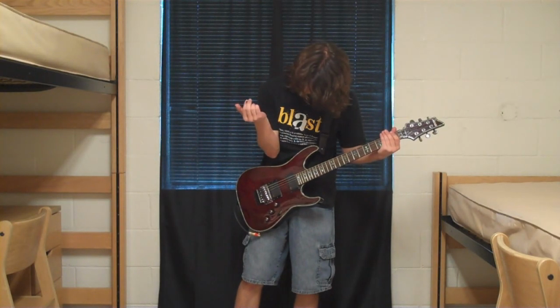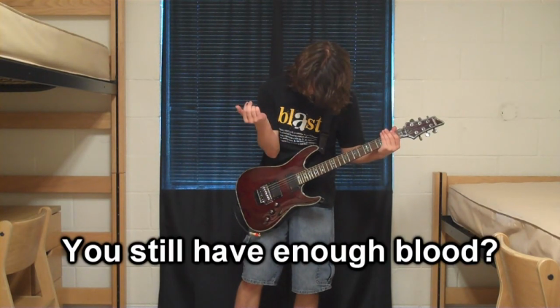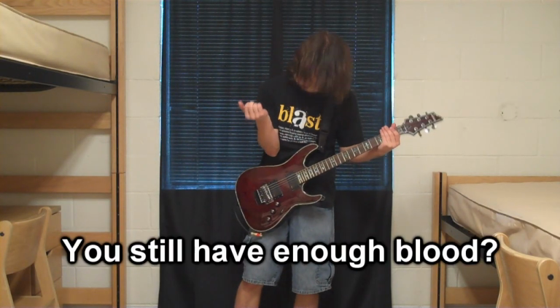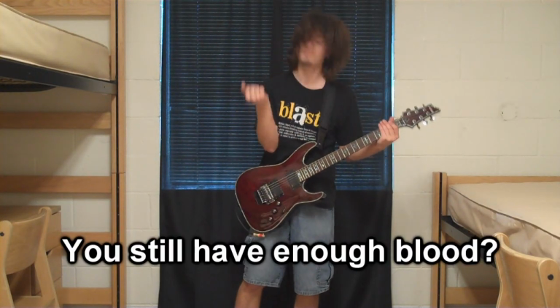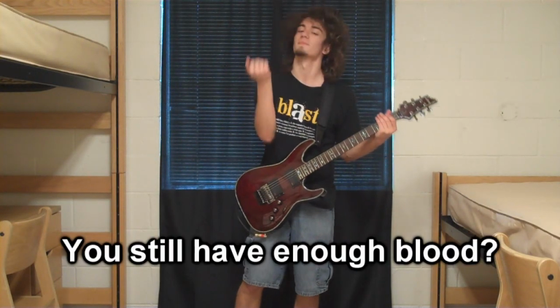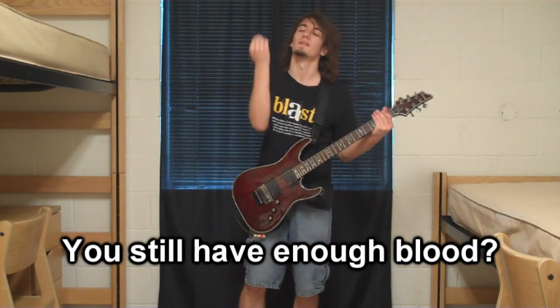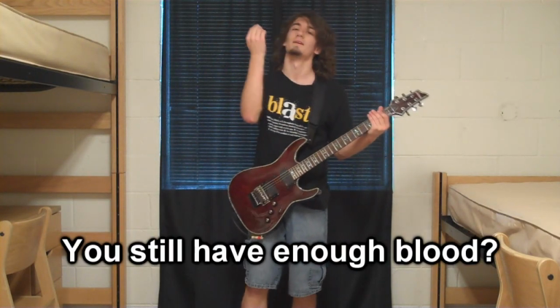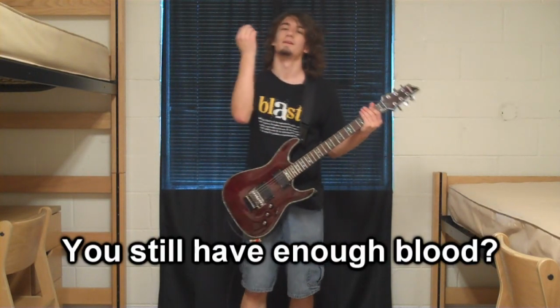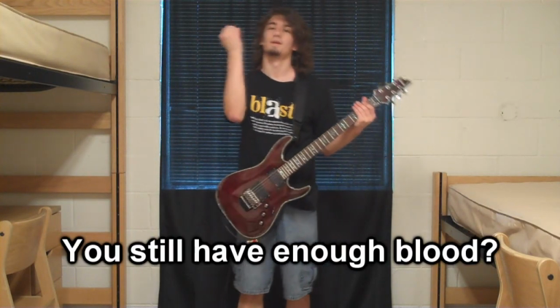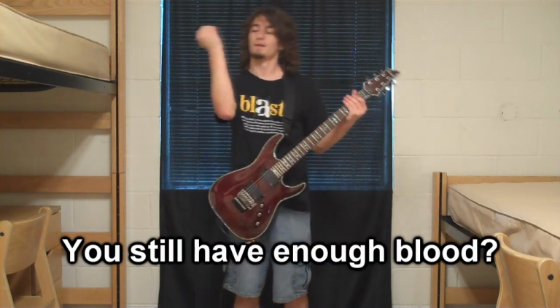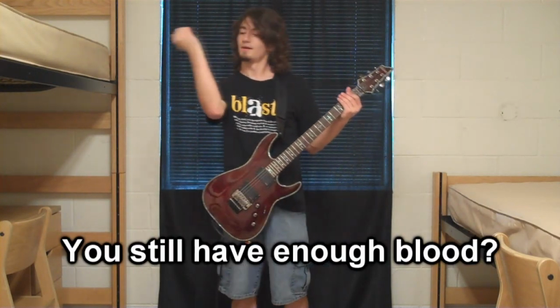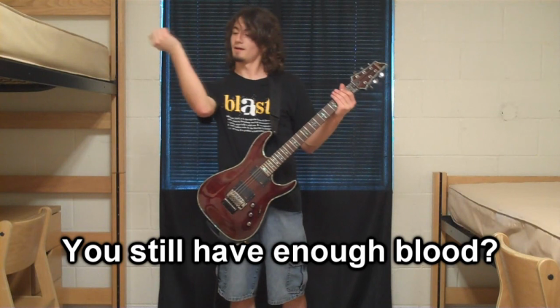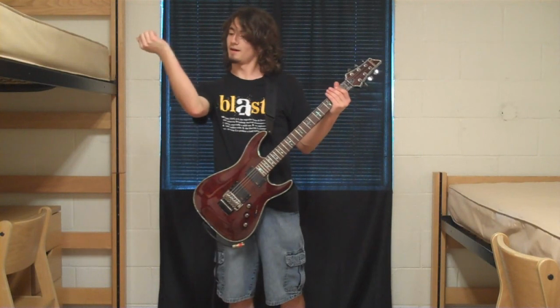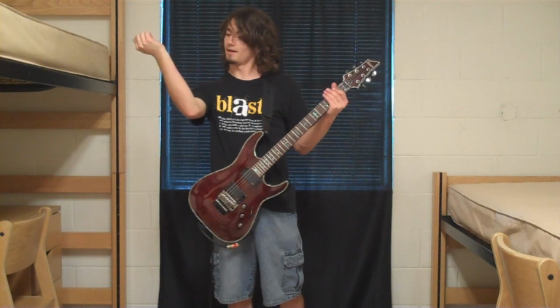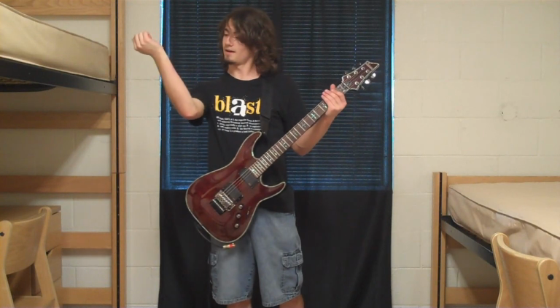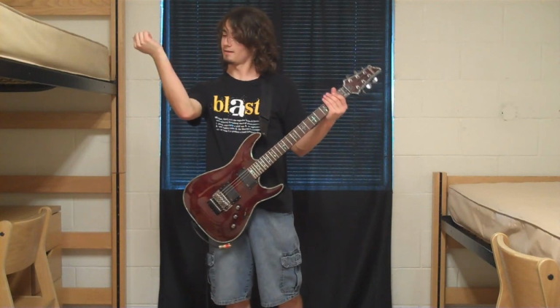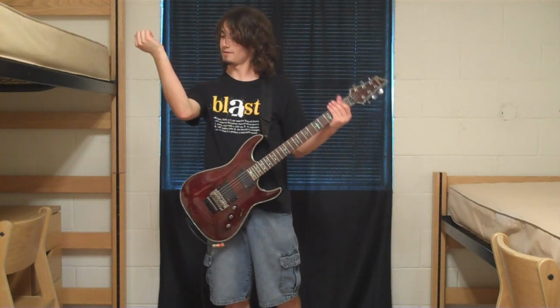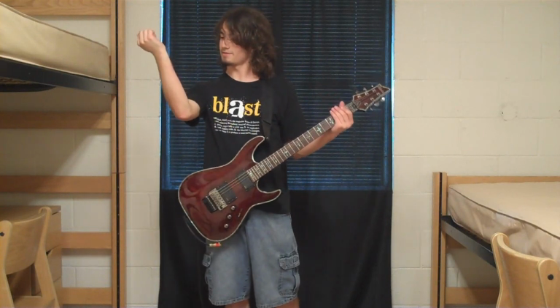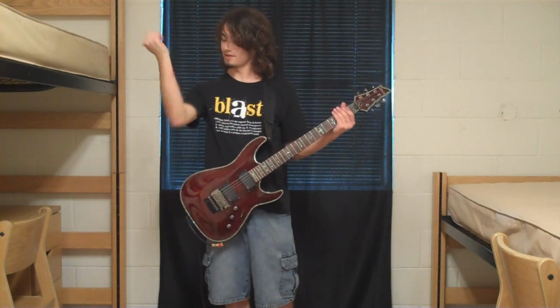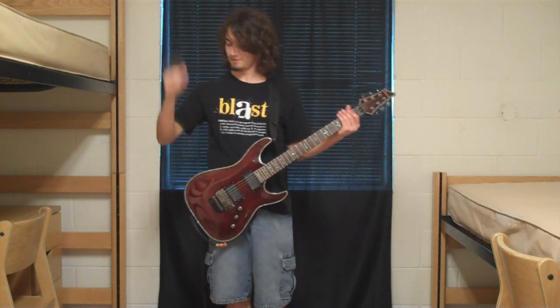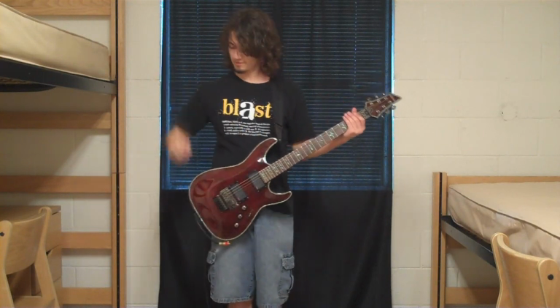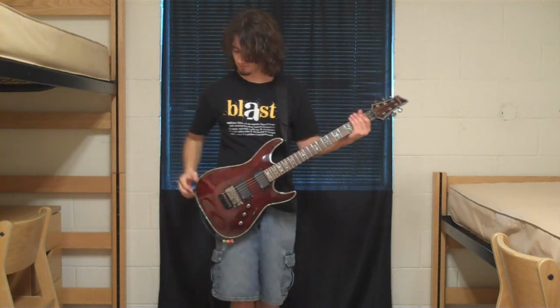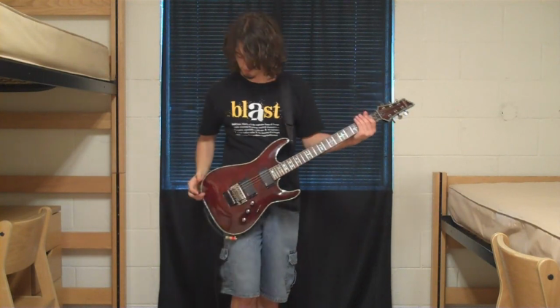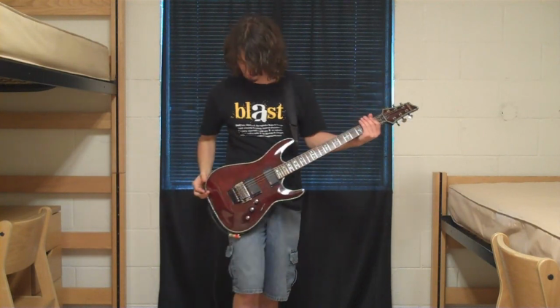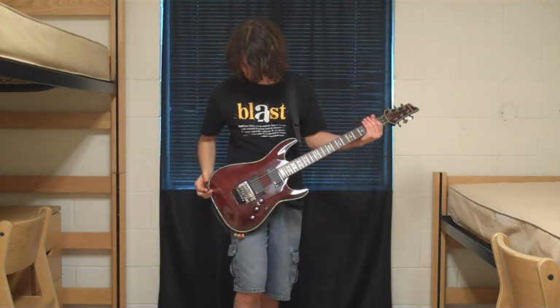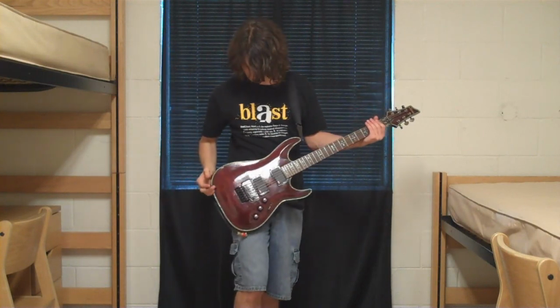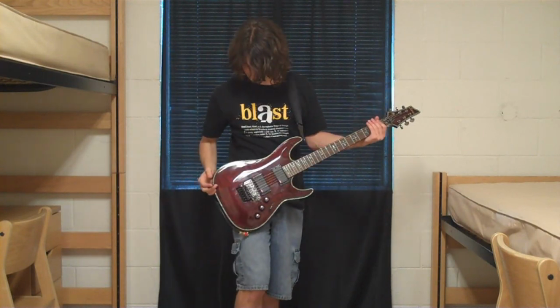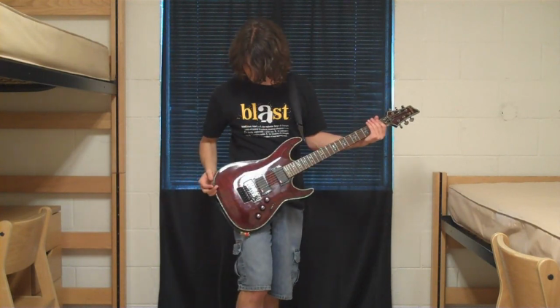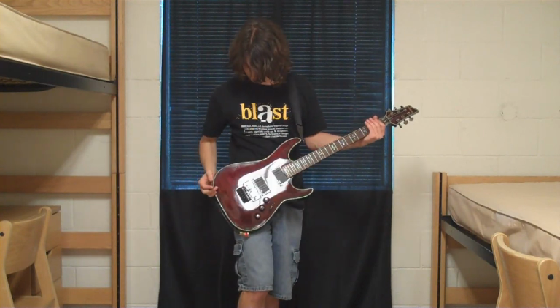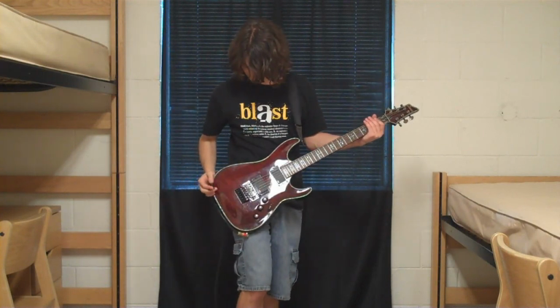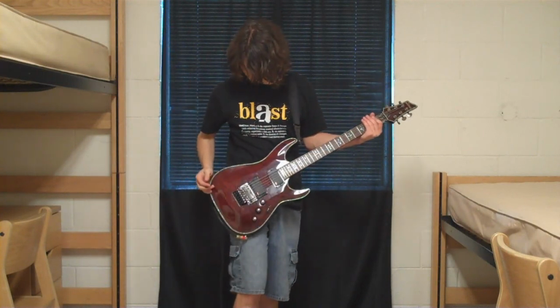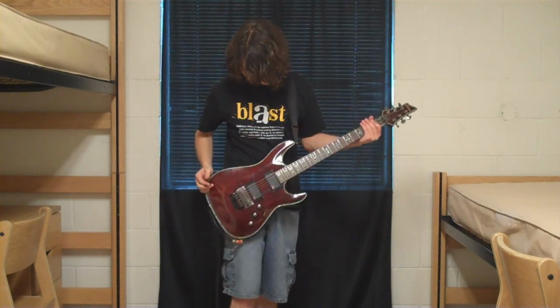Is that on the blood? It's kind of just drying out on my guitar right now.